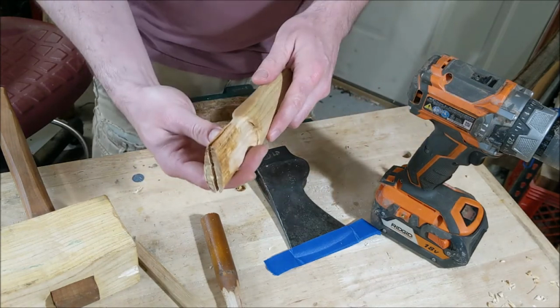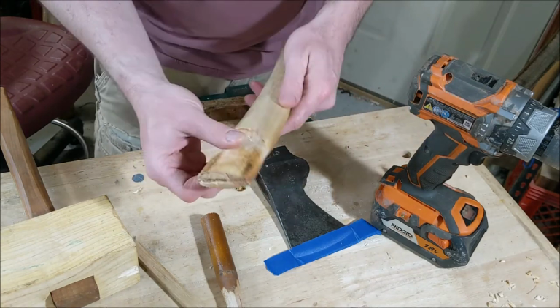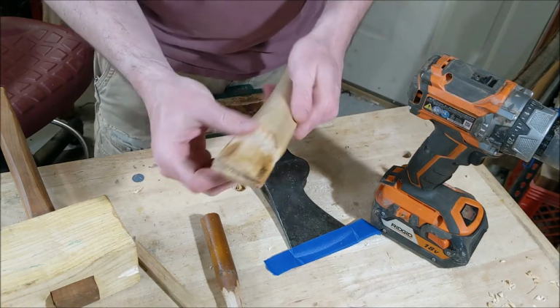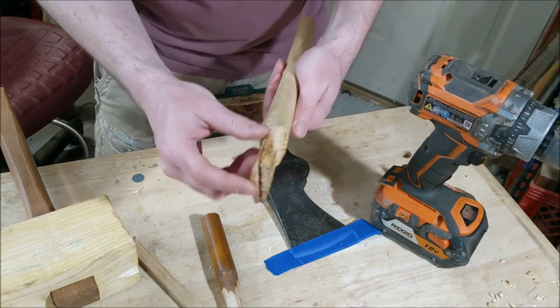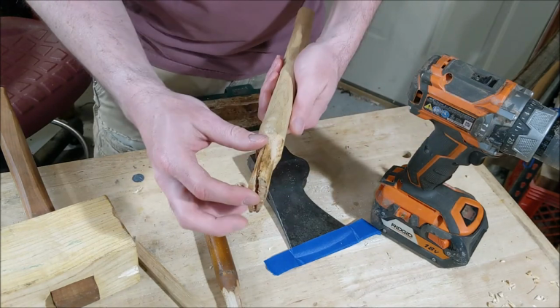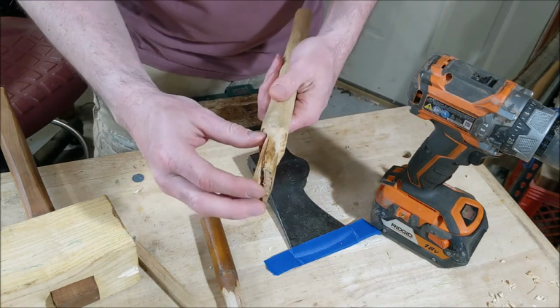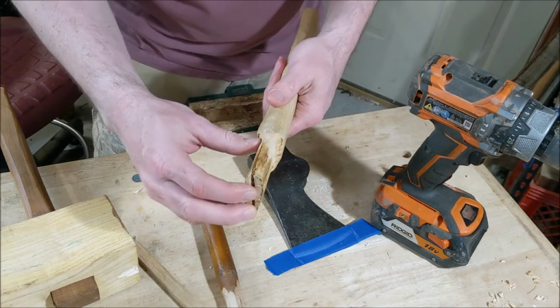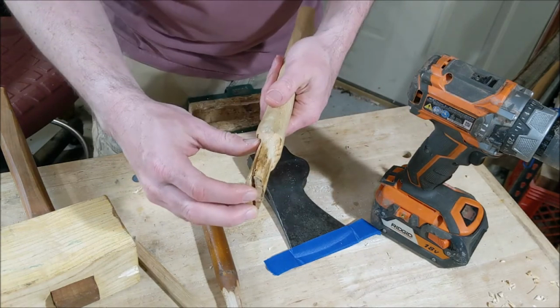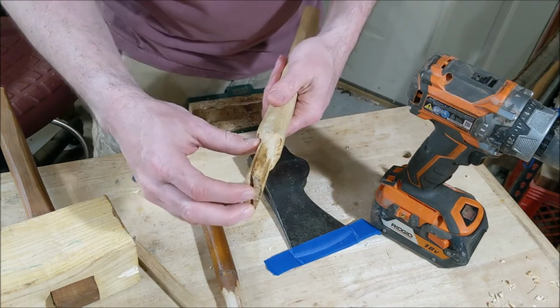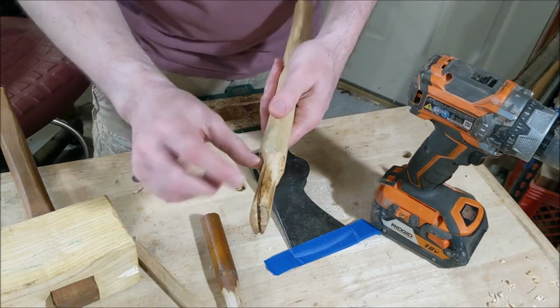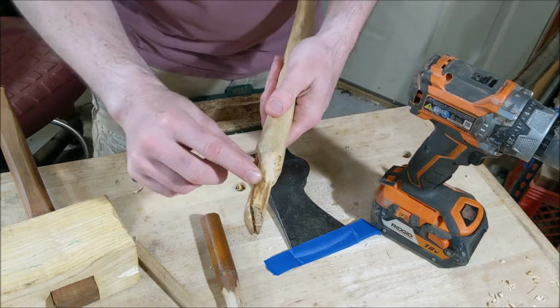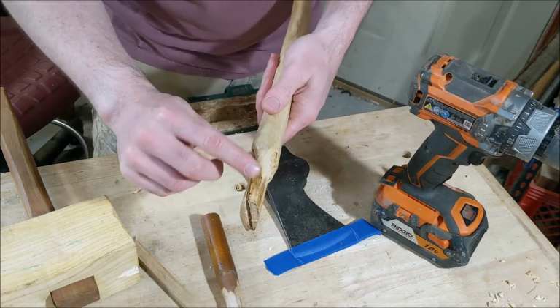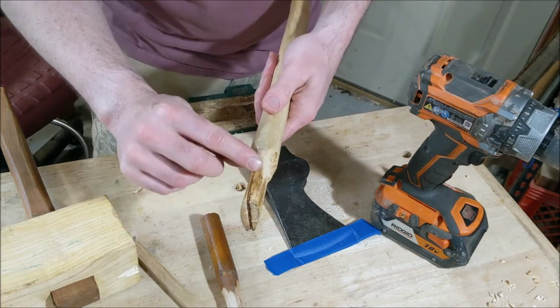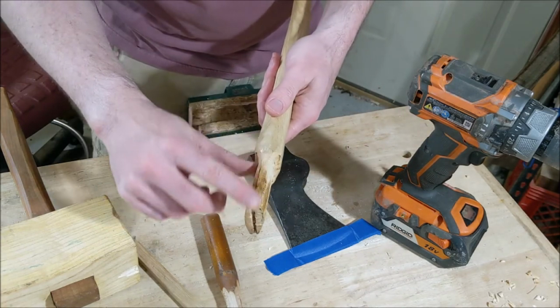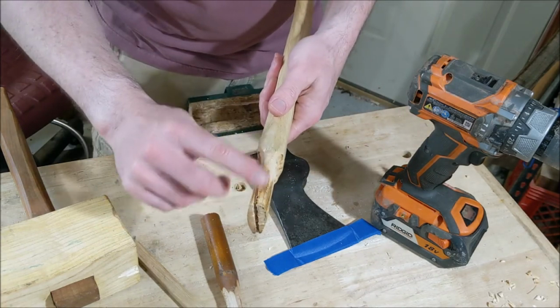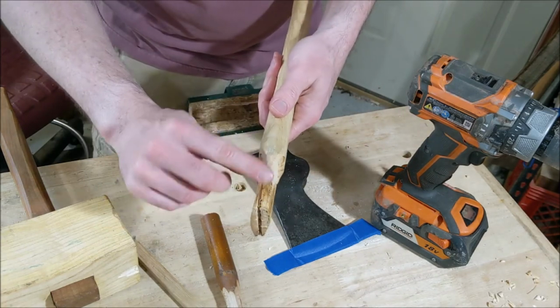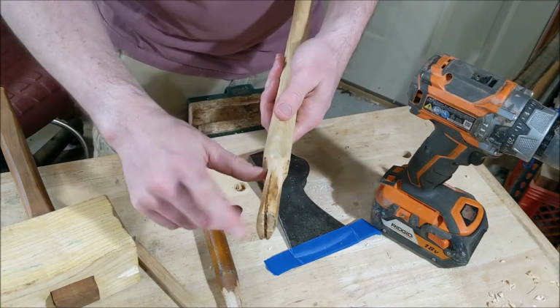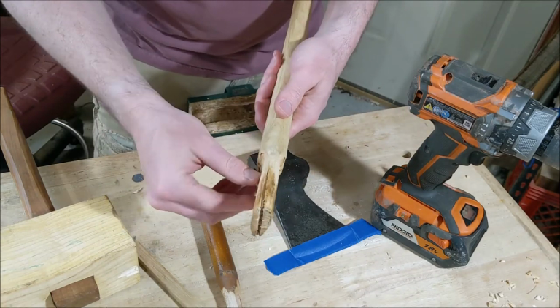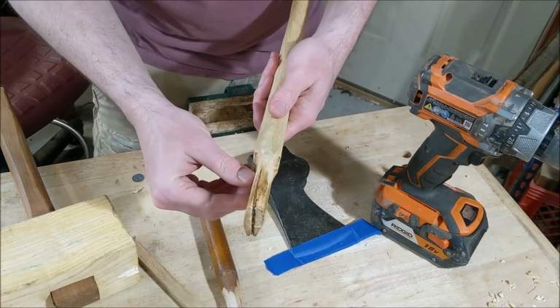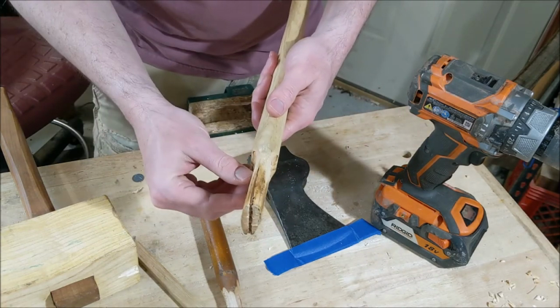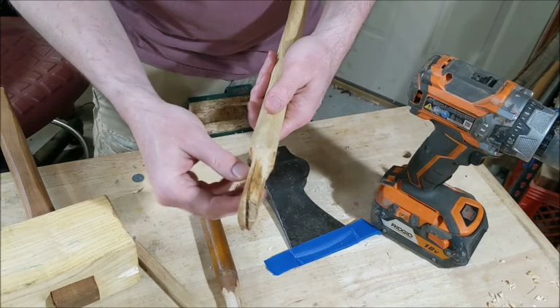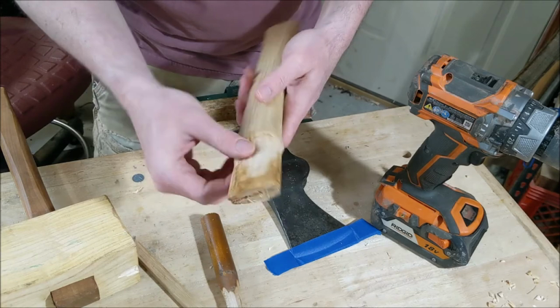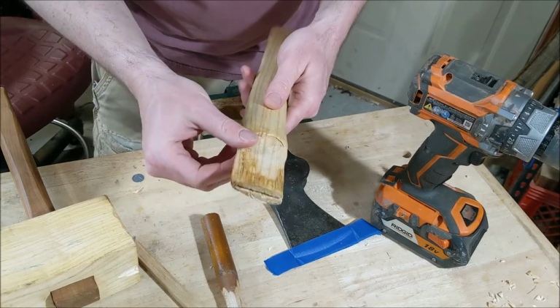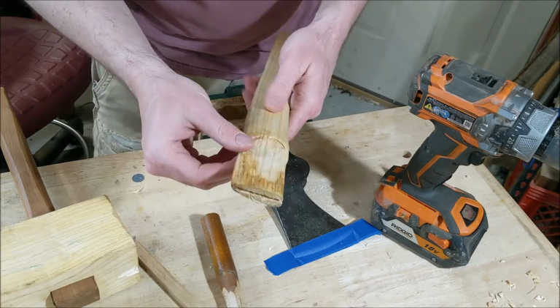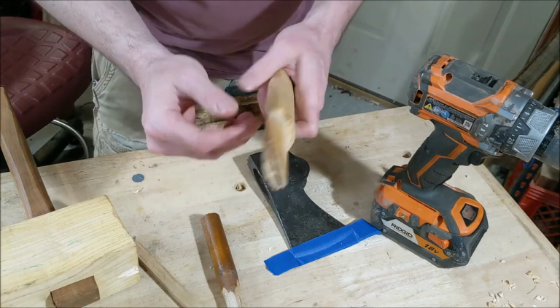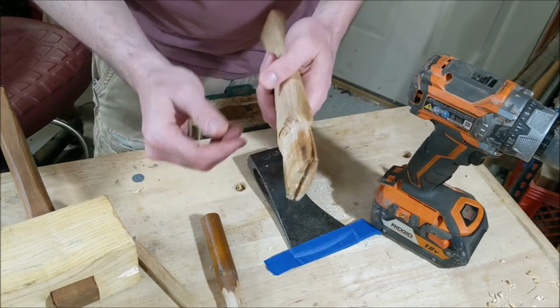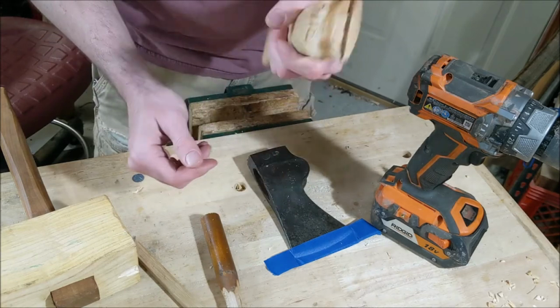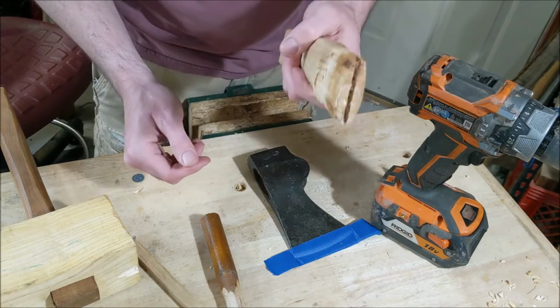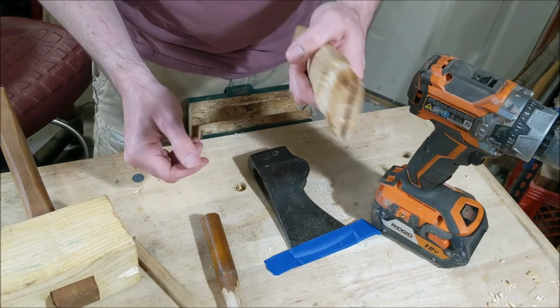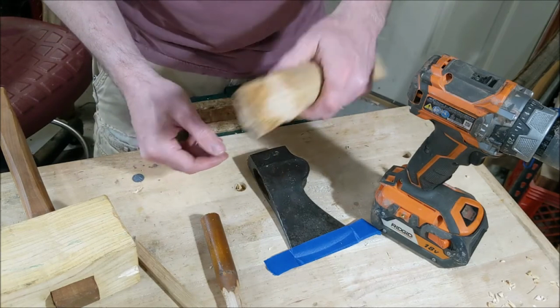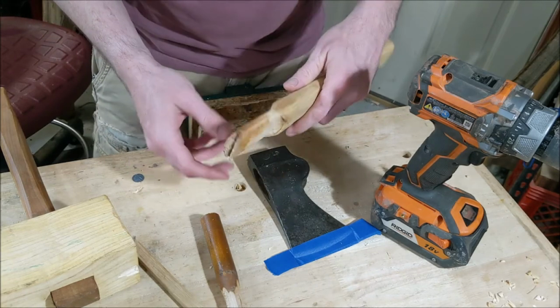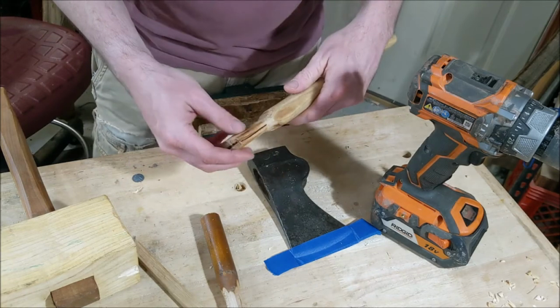That looks pretty good — got that out of there. You should be able to clear that out and still be able to reuse it.